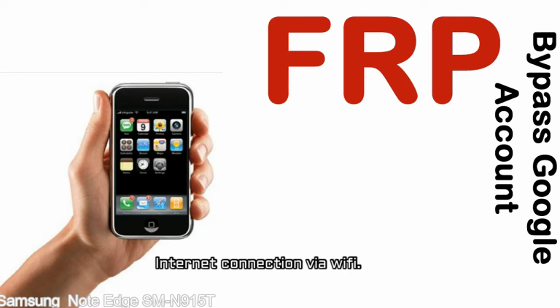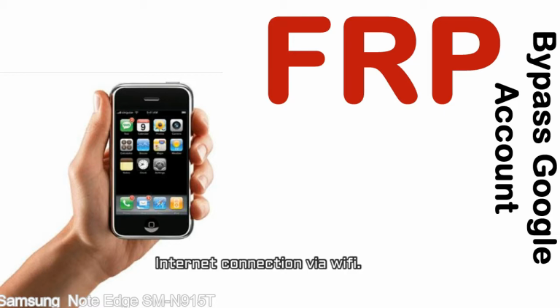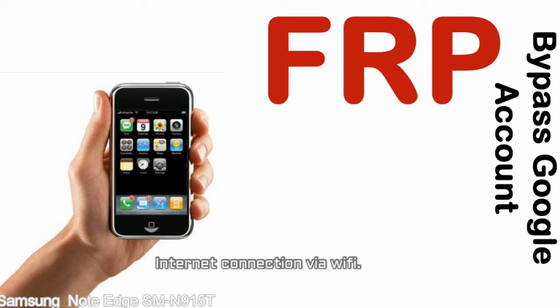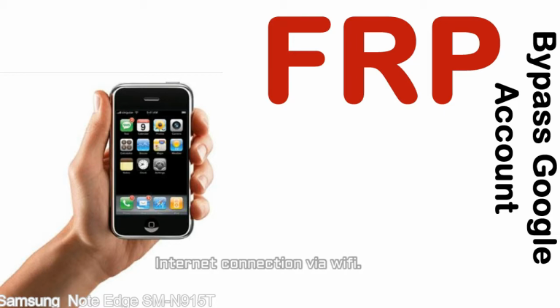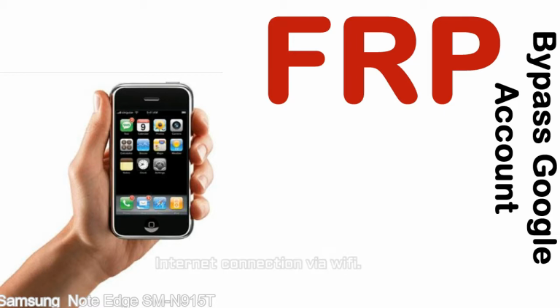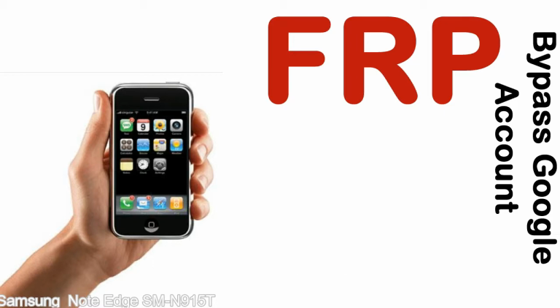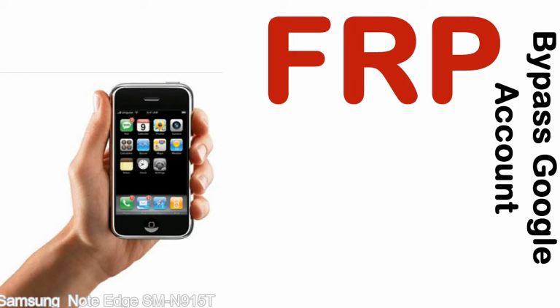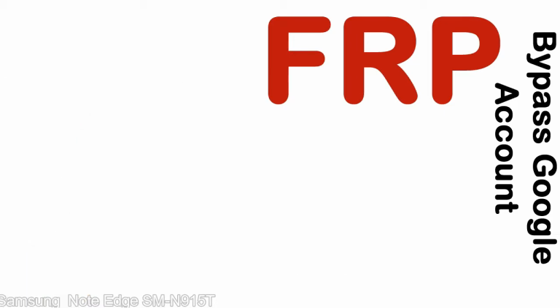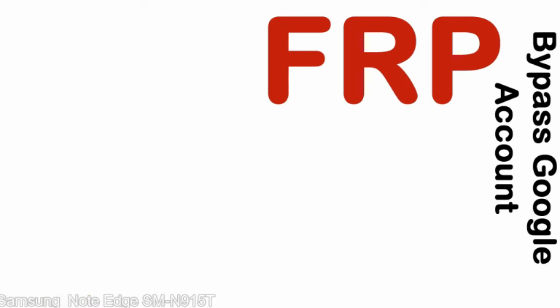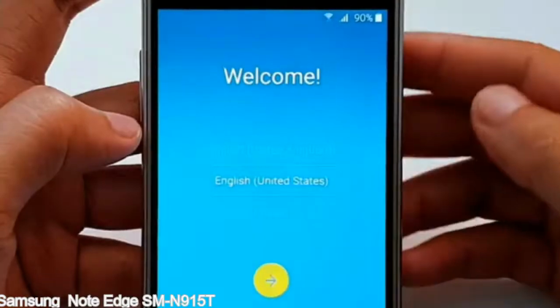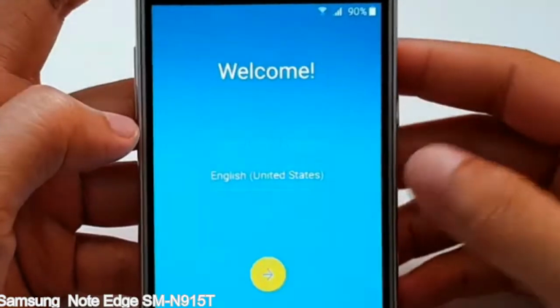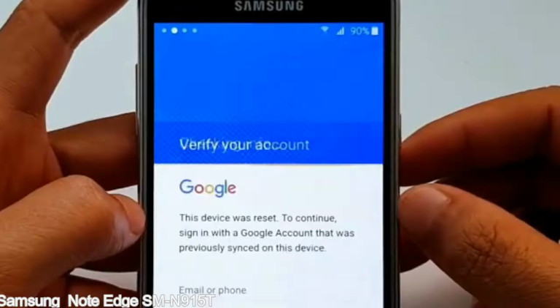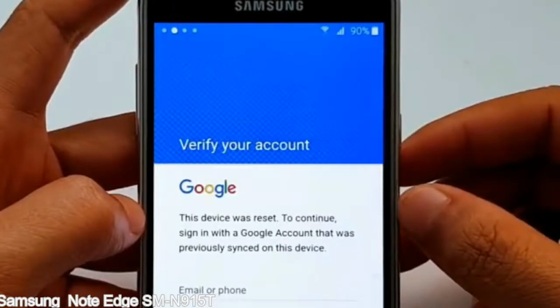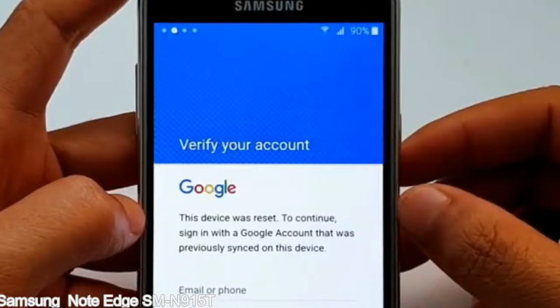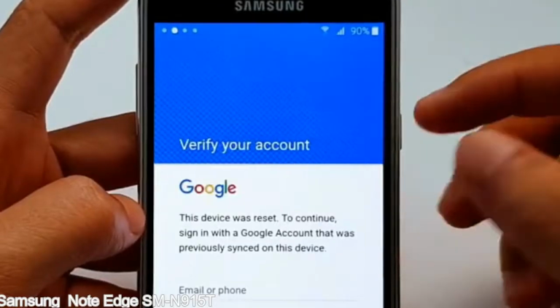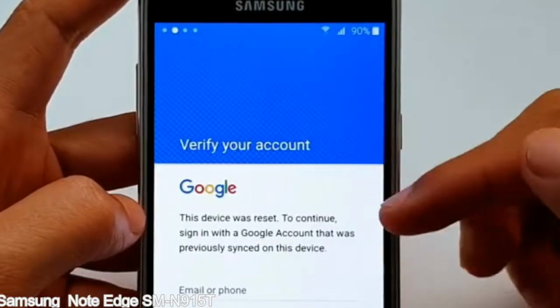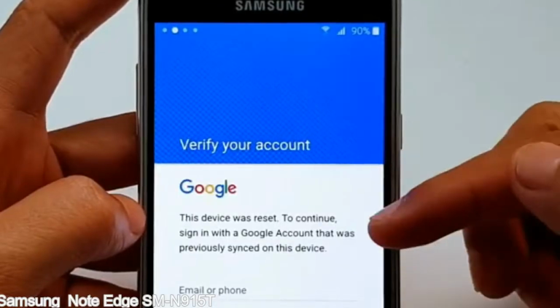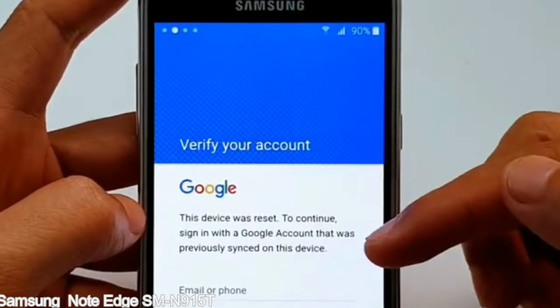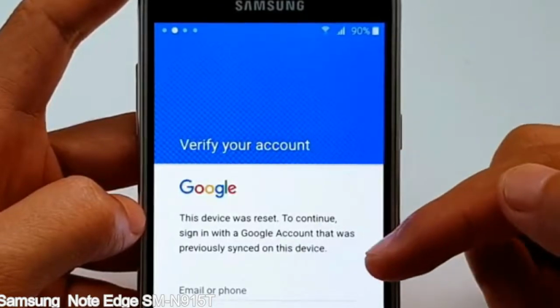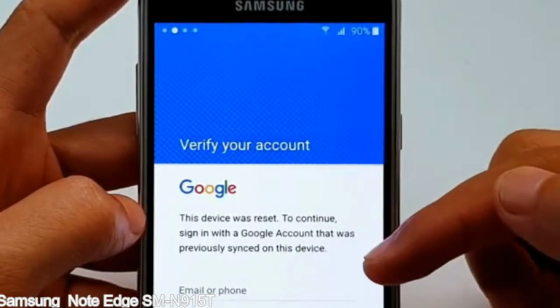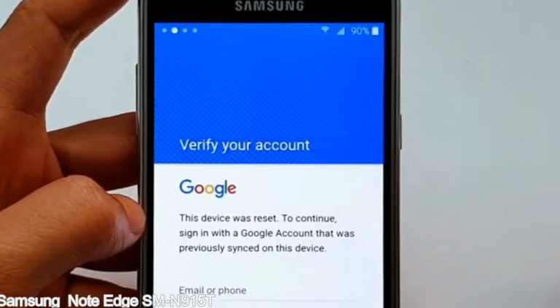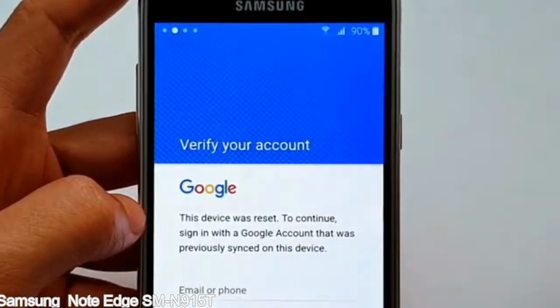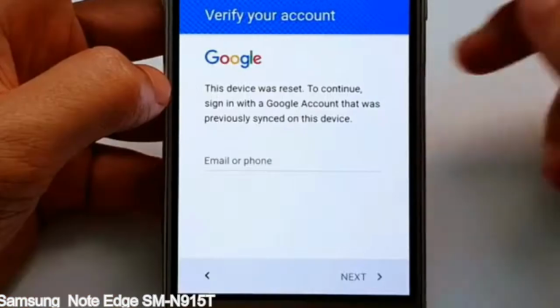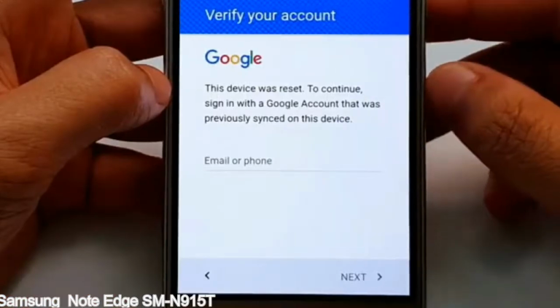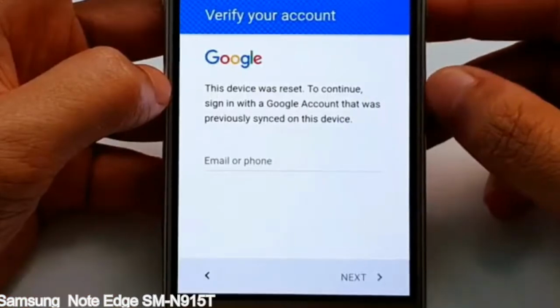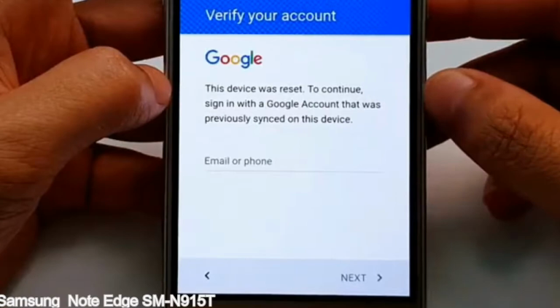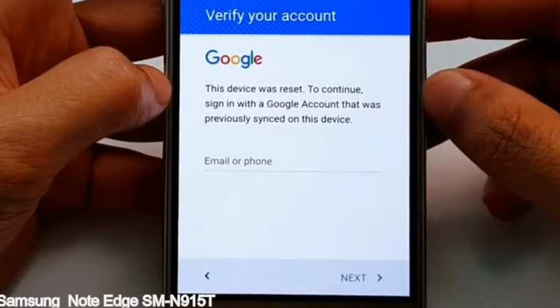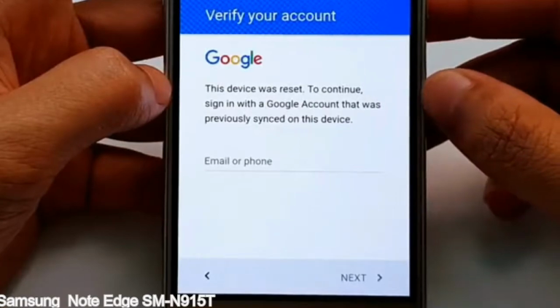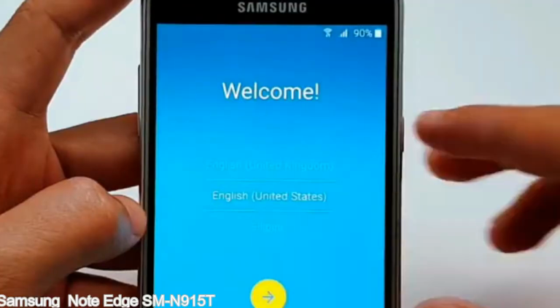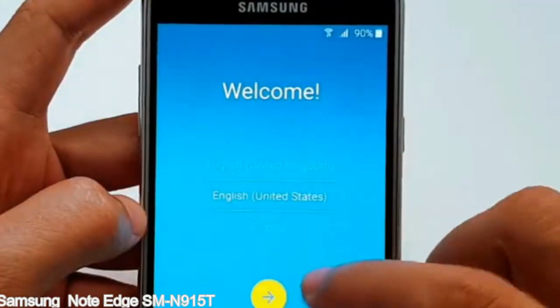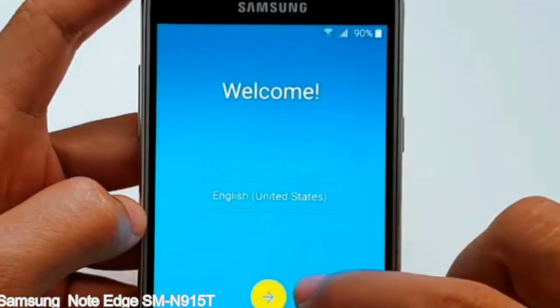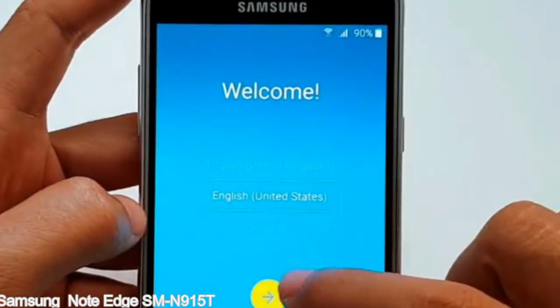Here is a step-by-step guide on how to bypass a Google account on your Samsung Galaxy device. Now let's go.